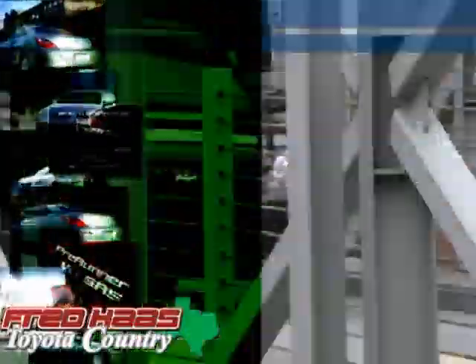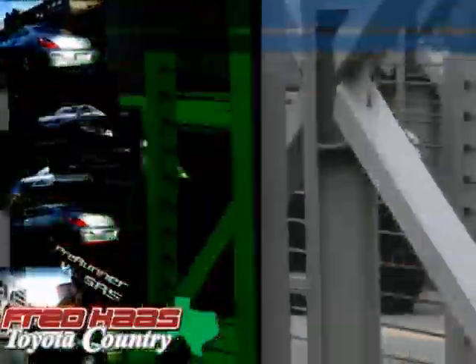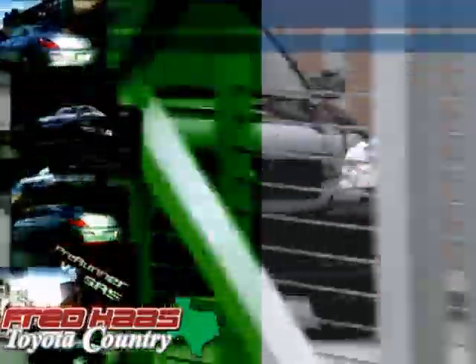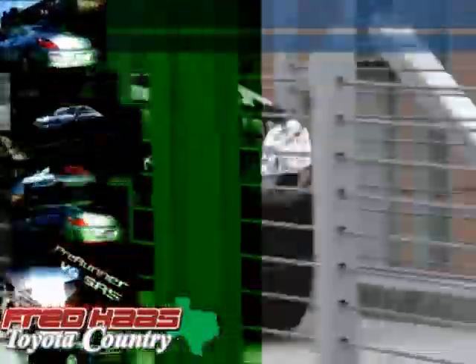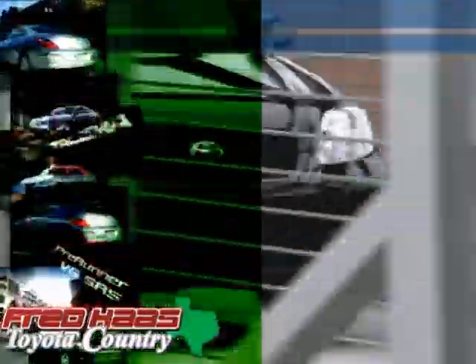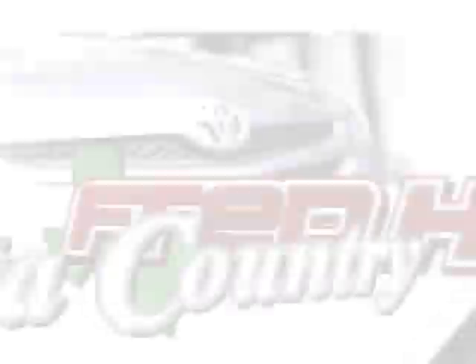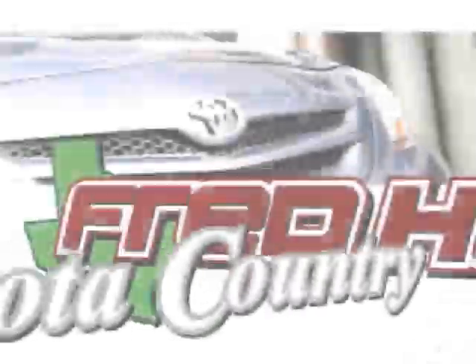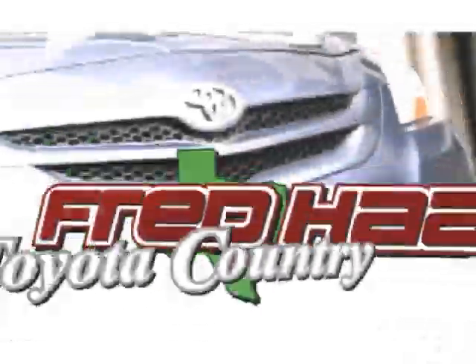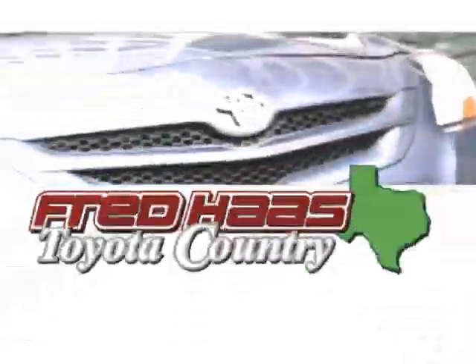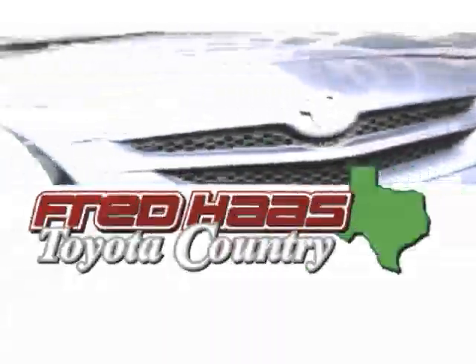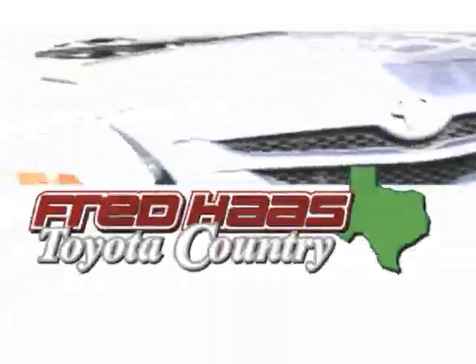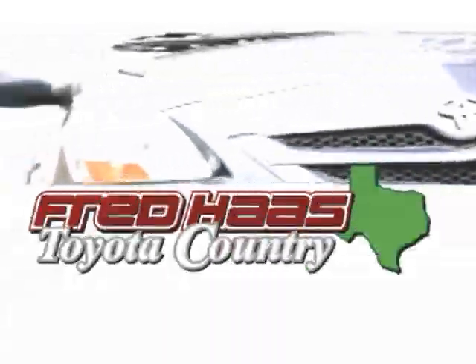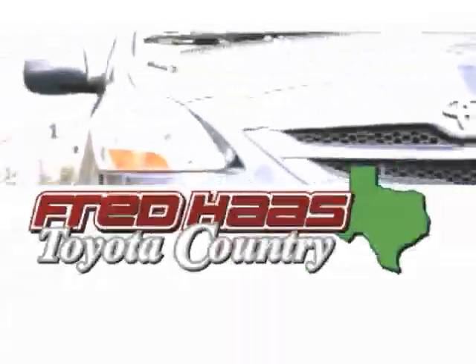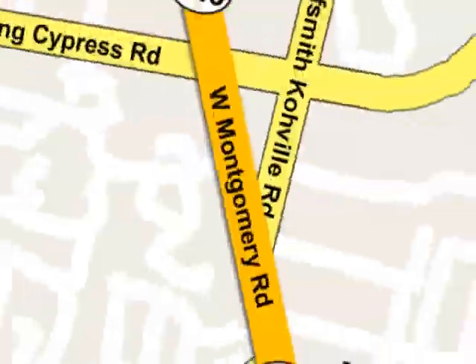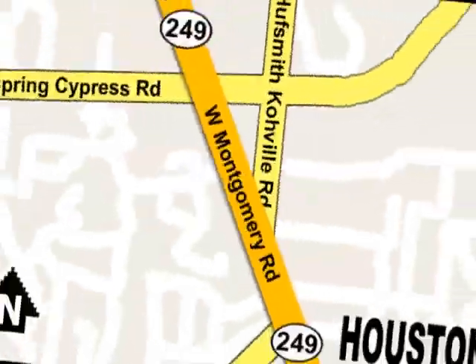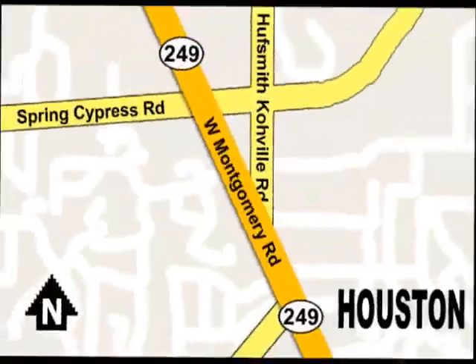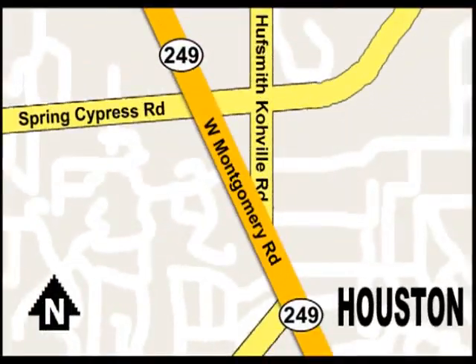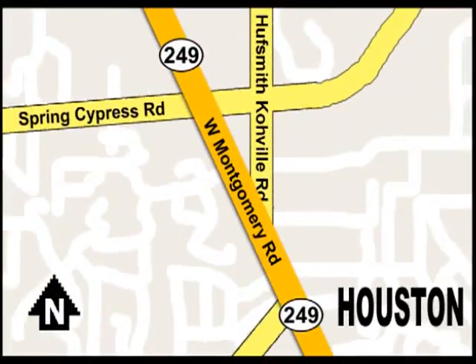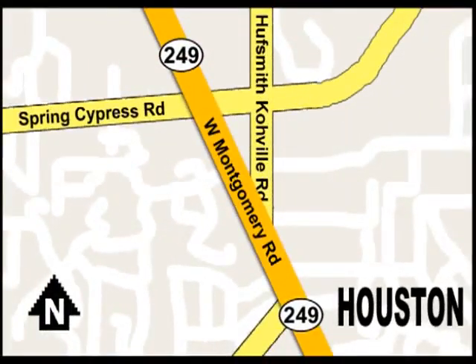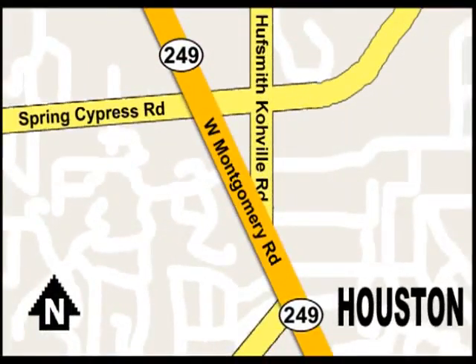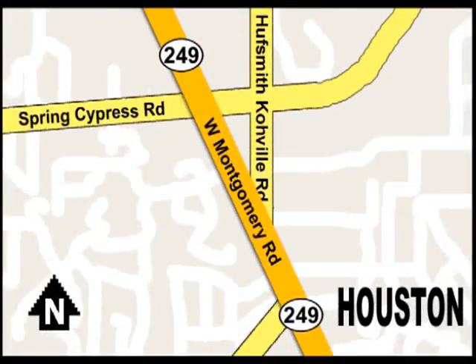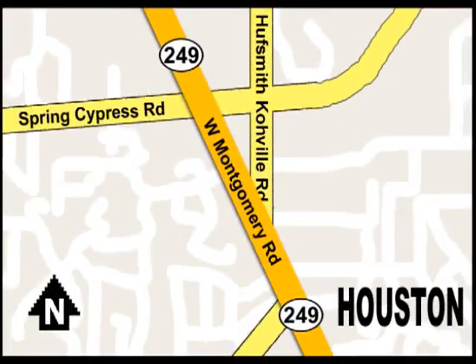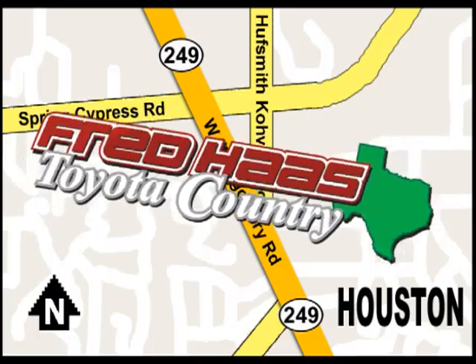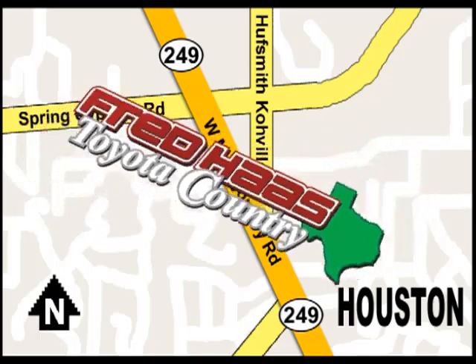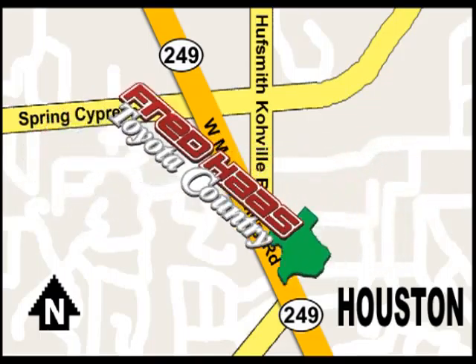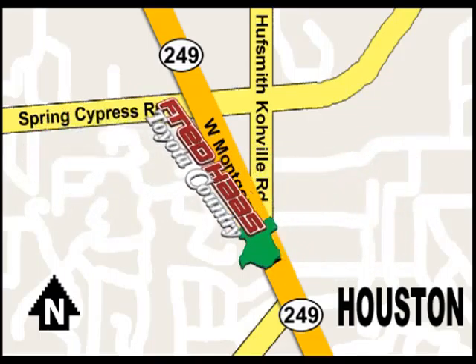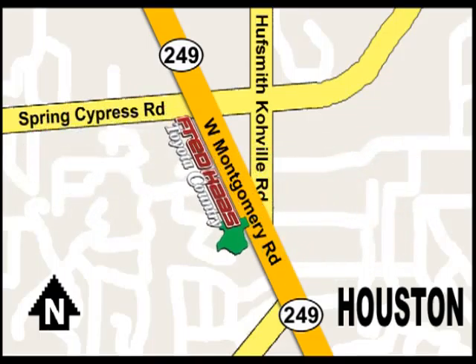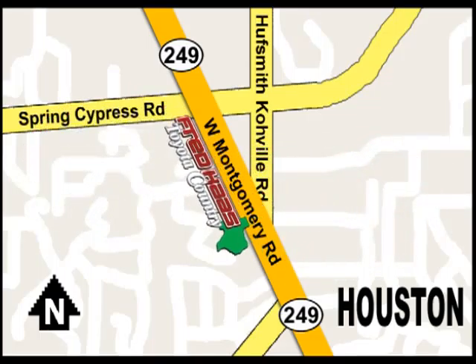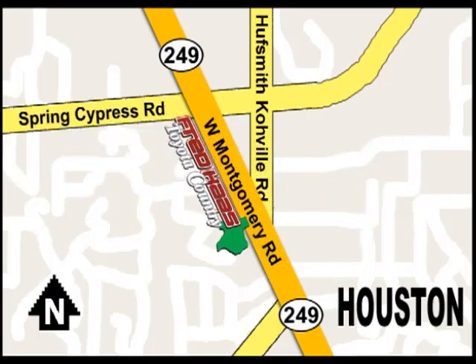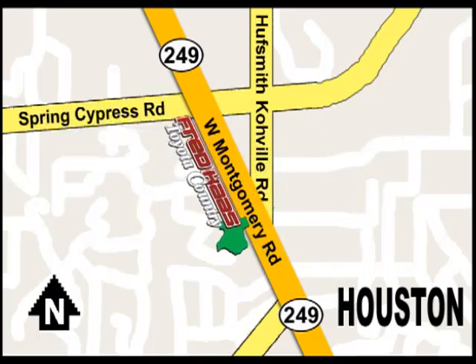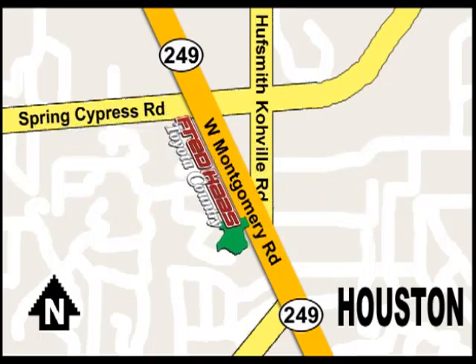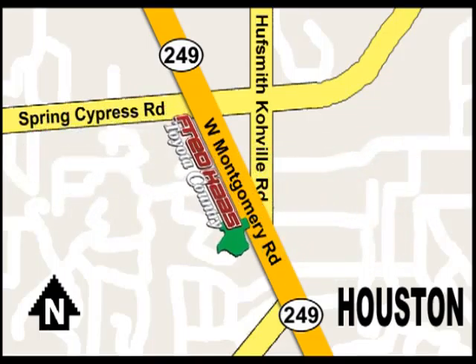Fred Haas Toyota Country, Highway 249 at Spring Cypress, just 2 miles north of Willowbrook Mall.